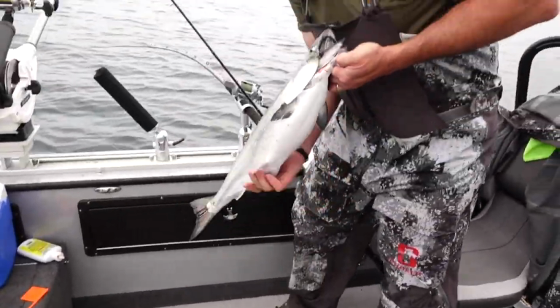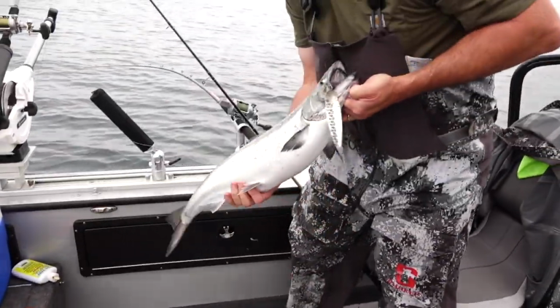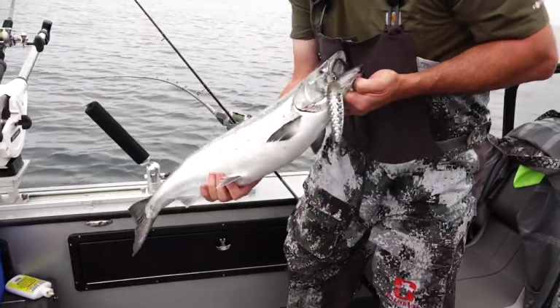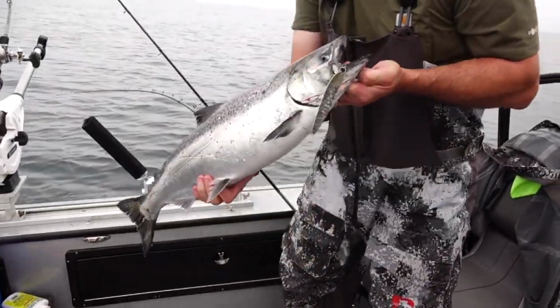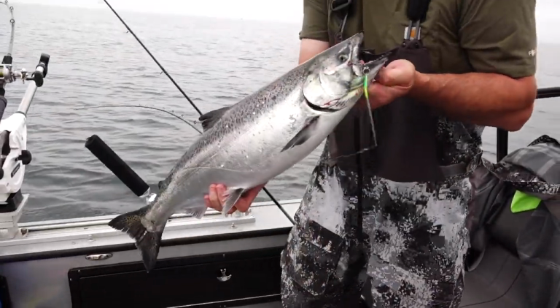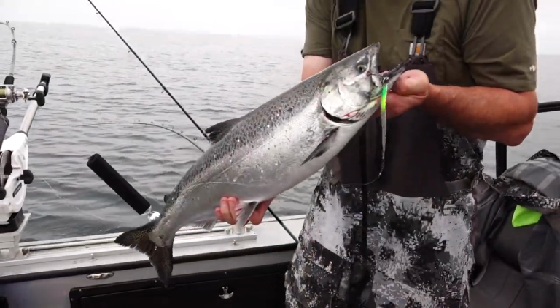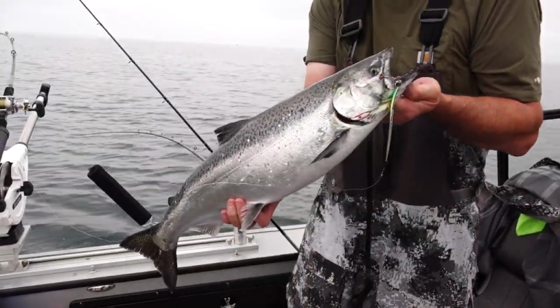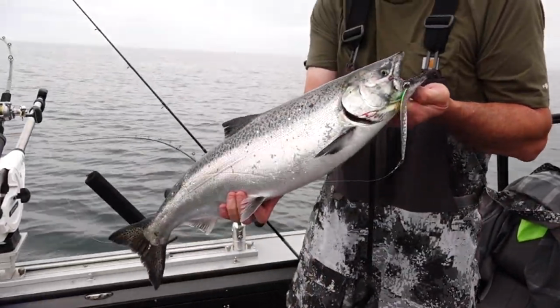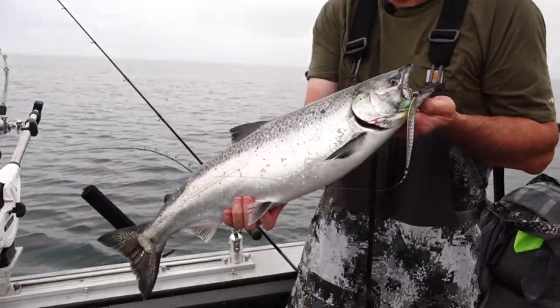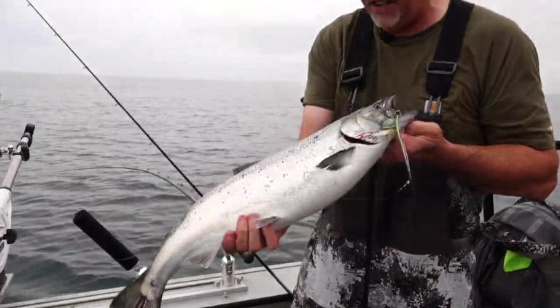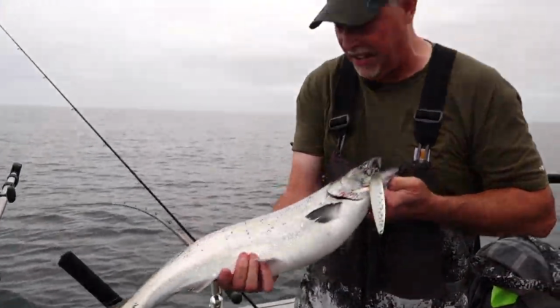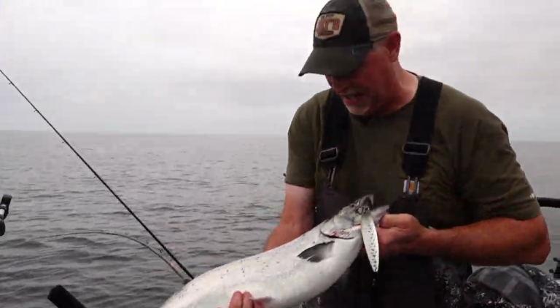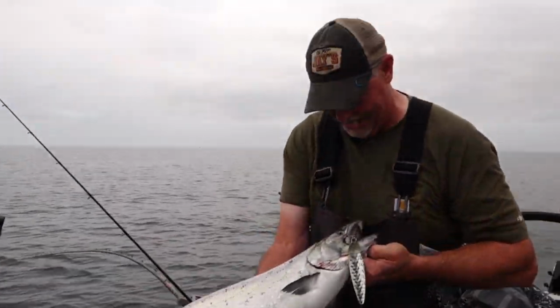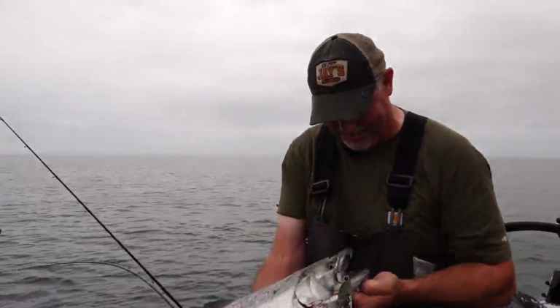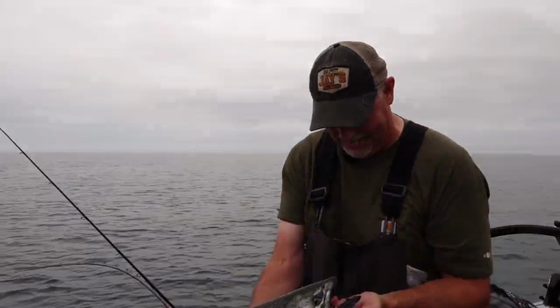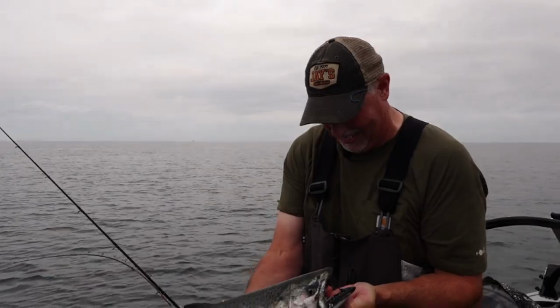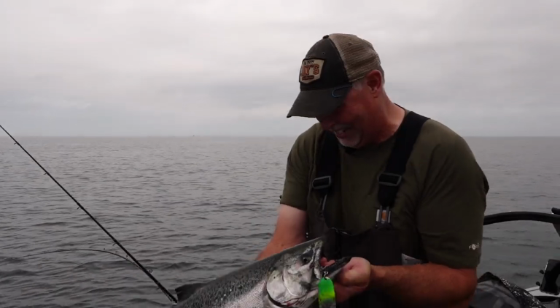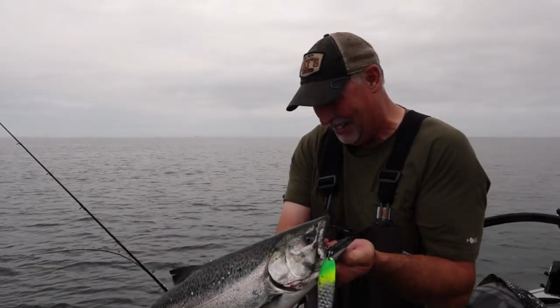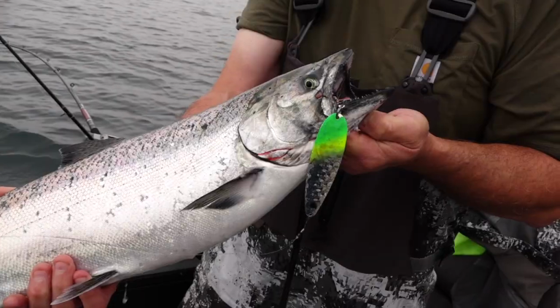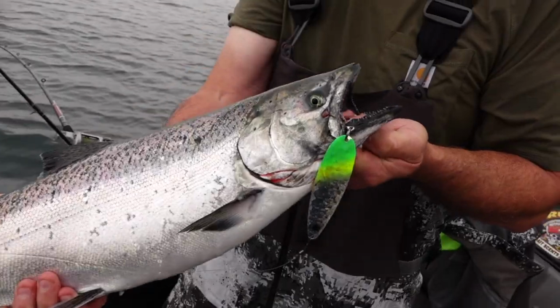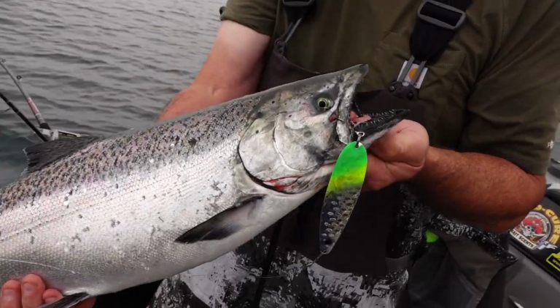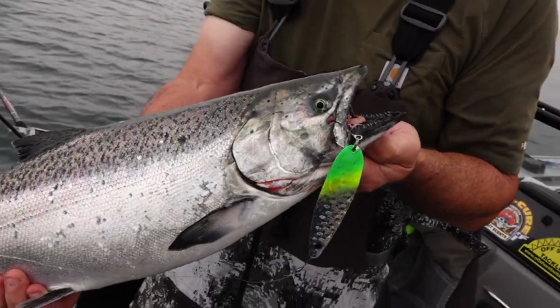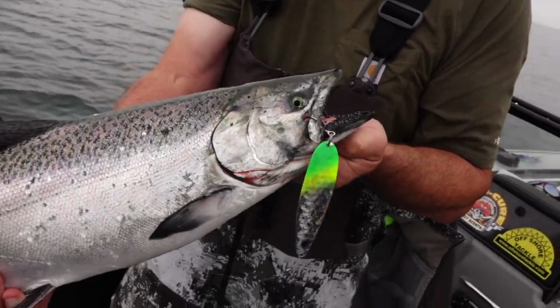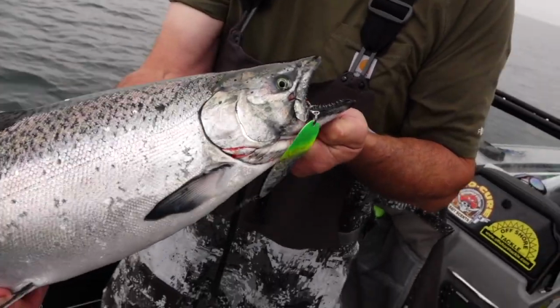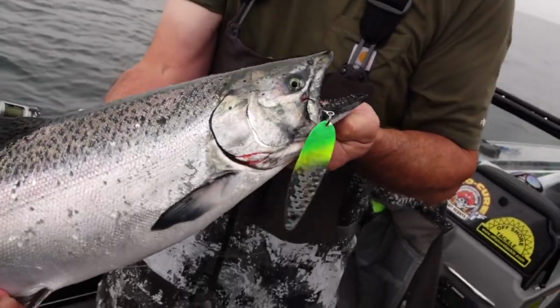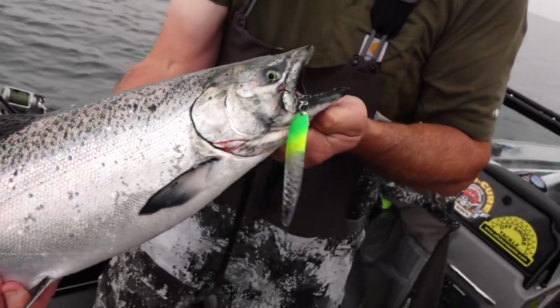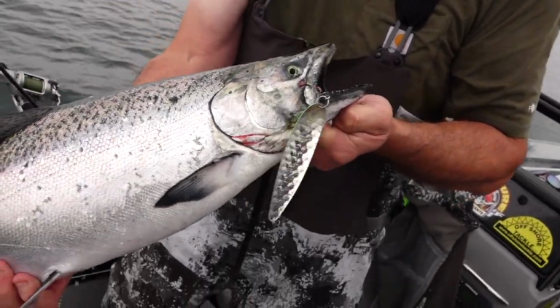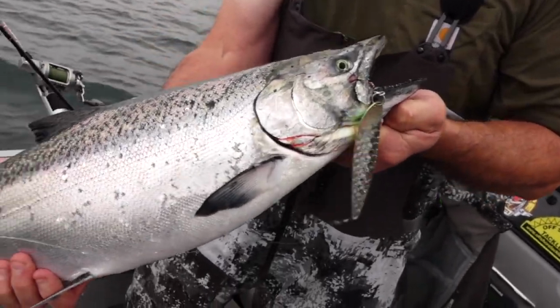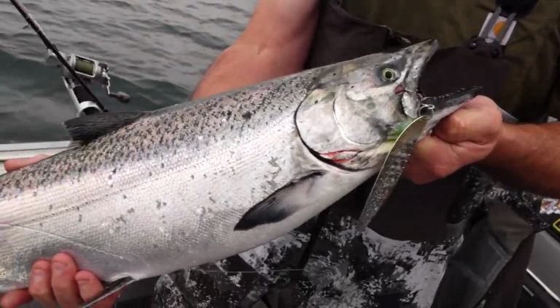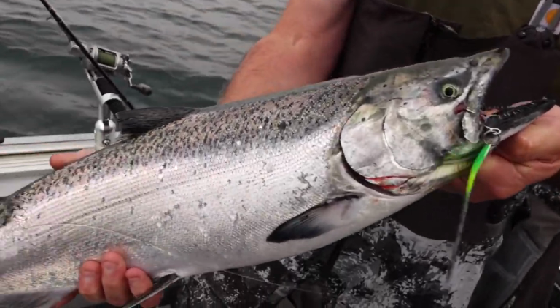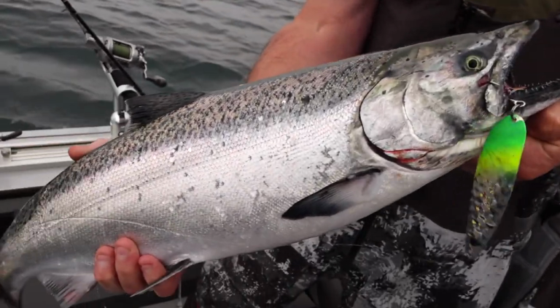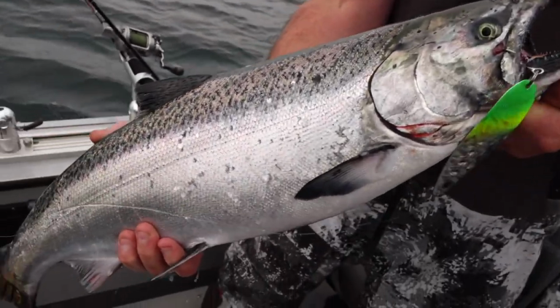That is not a bad way to start the day. Chinook salmon, Lake Ontario style.